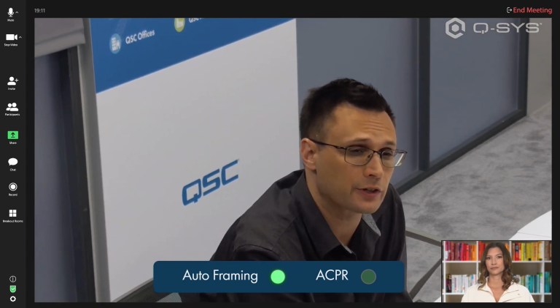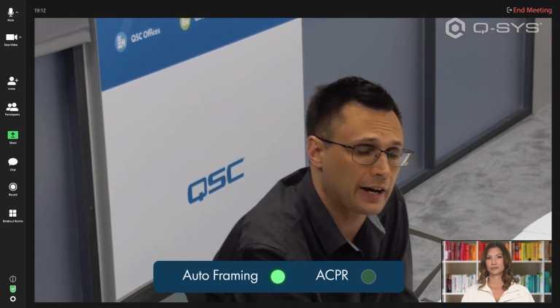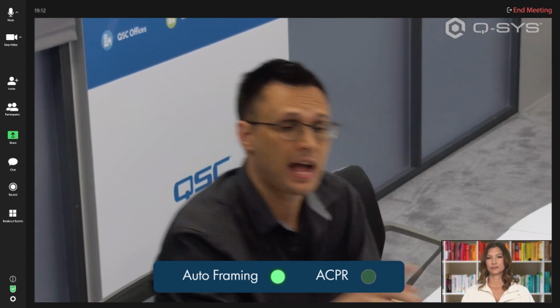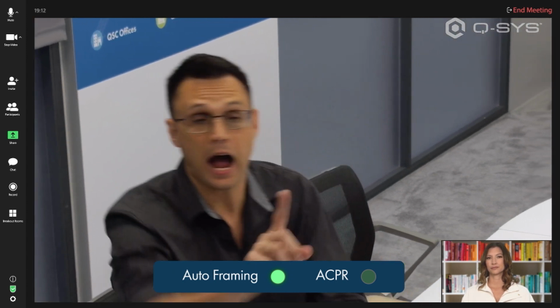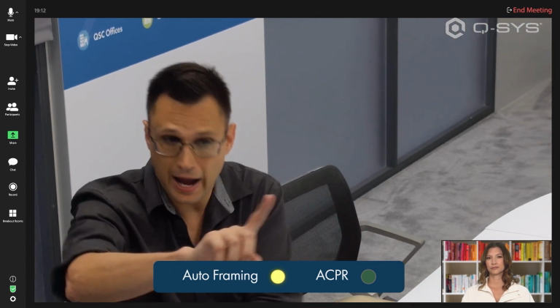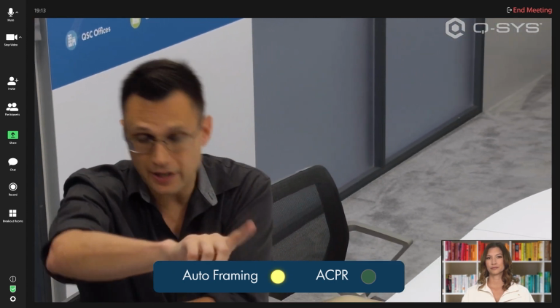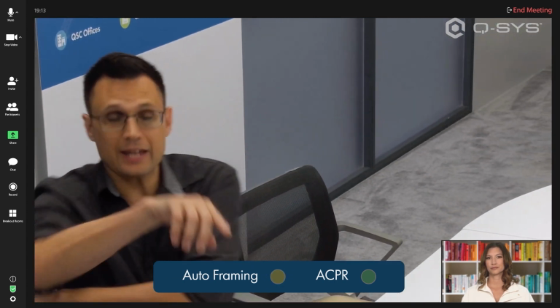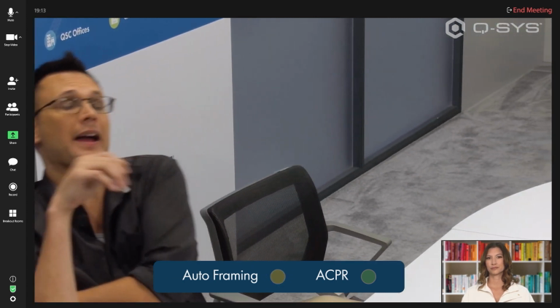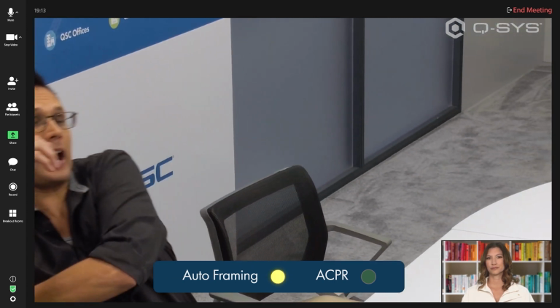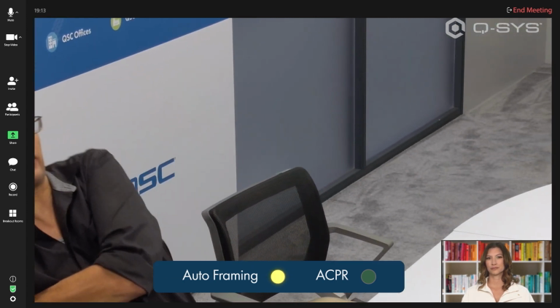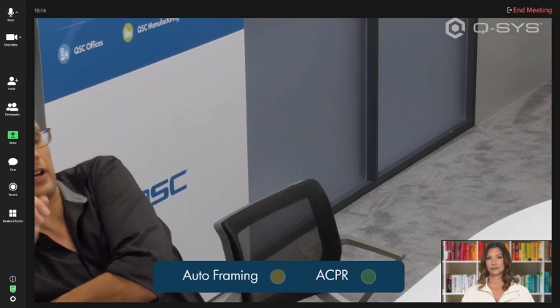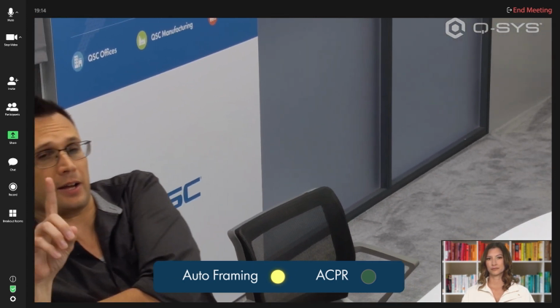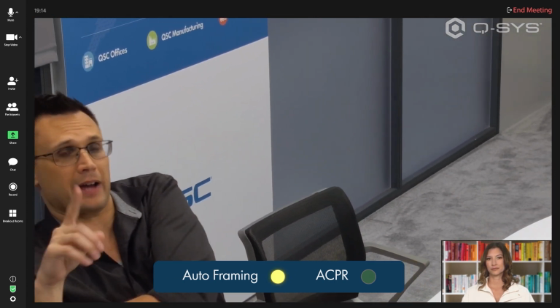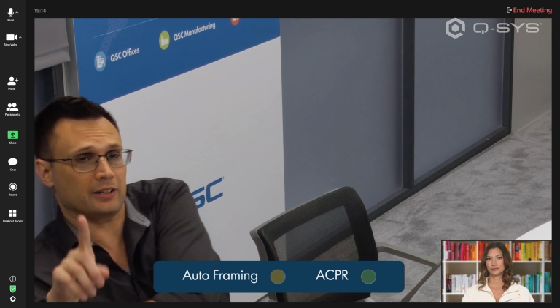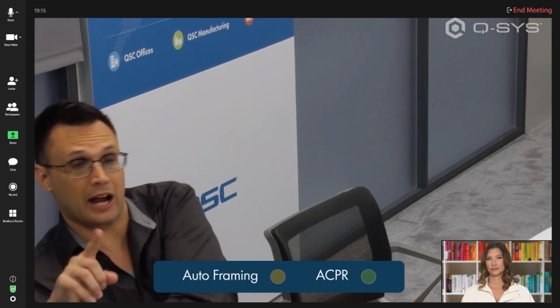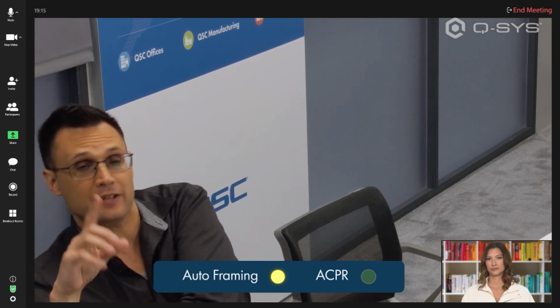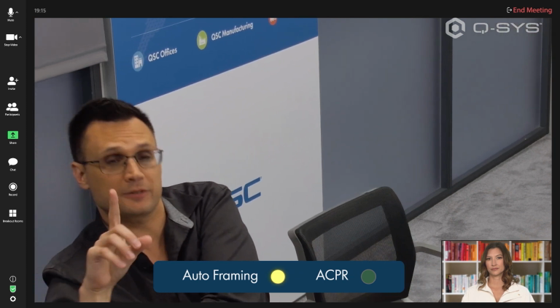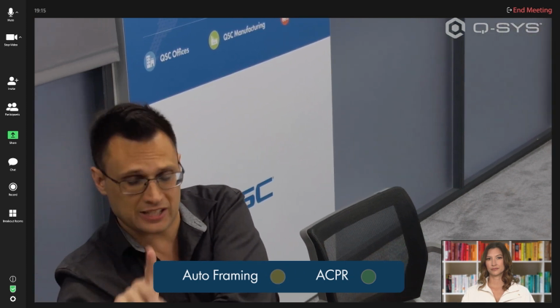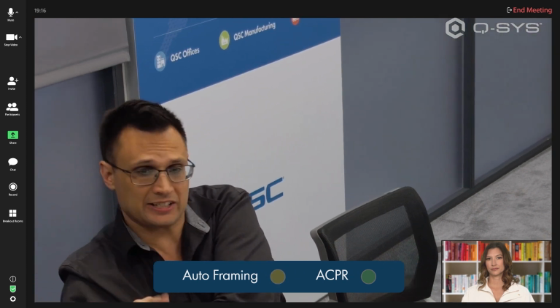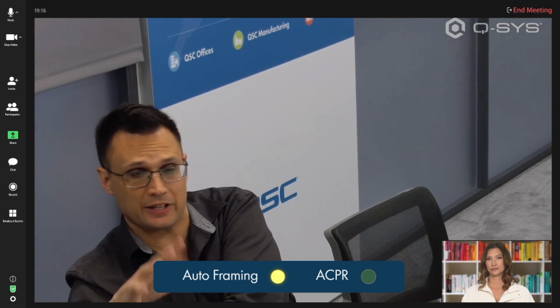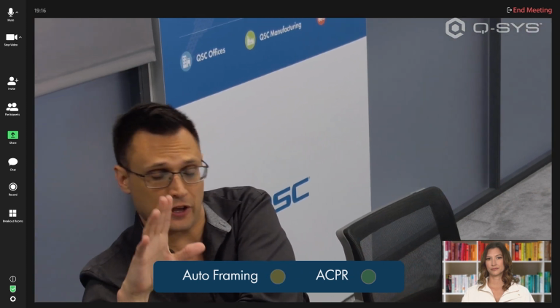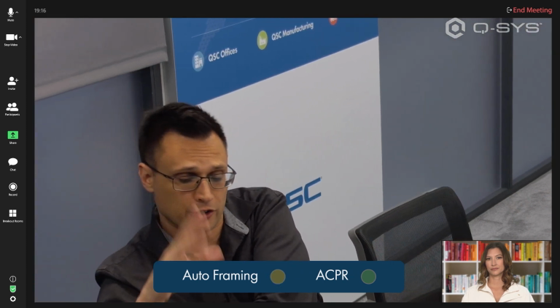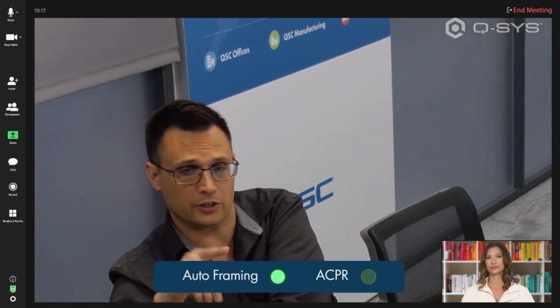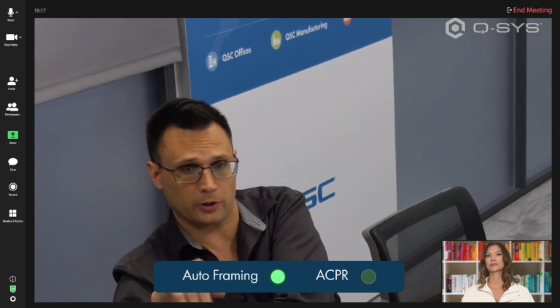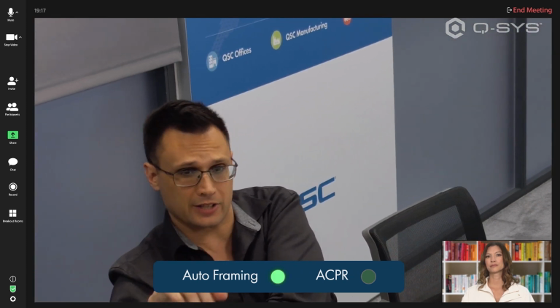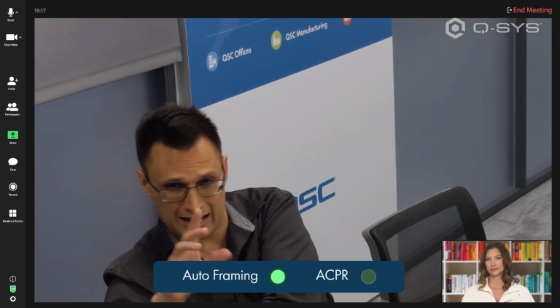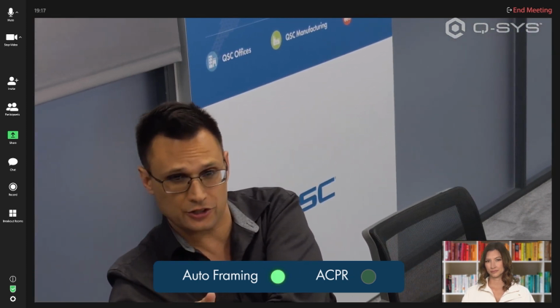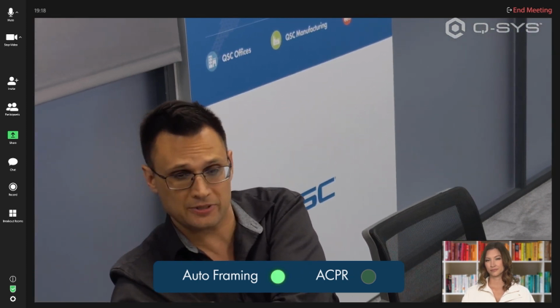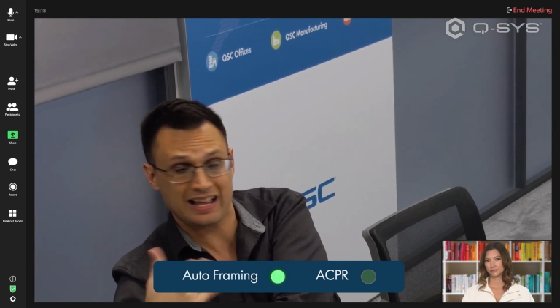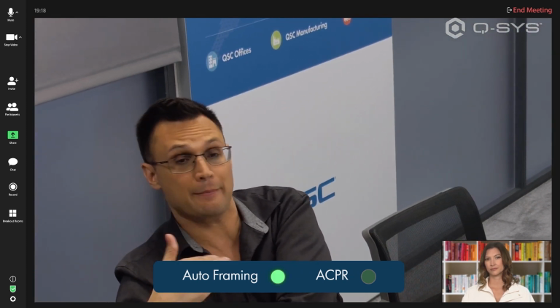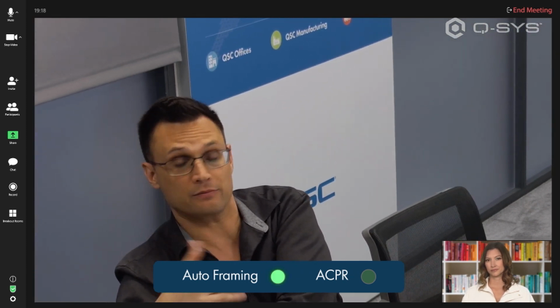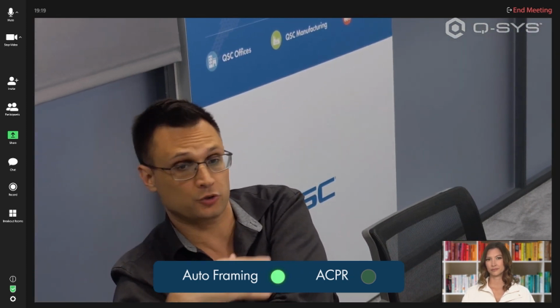If this person shifts around a bit, auto framing pans from one side to another to keep them comfortably centered in the frame.